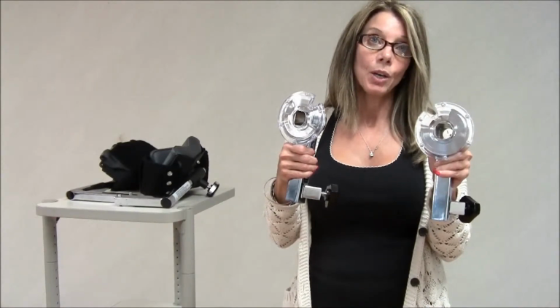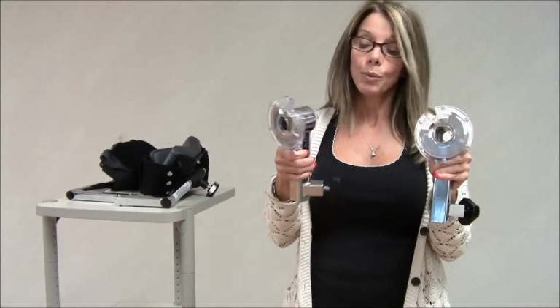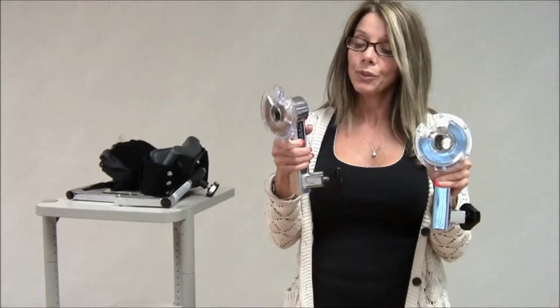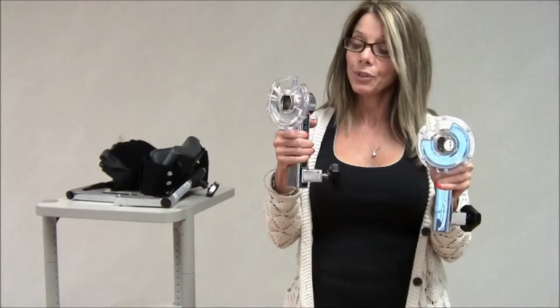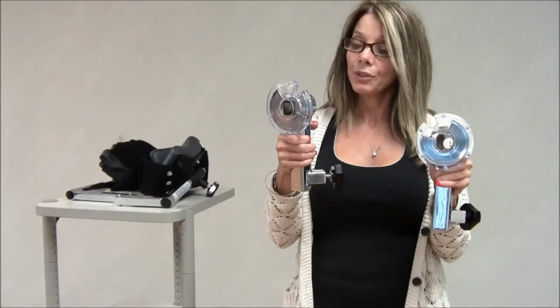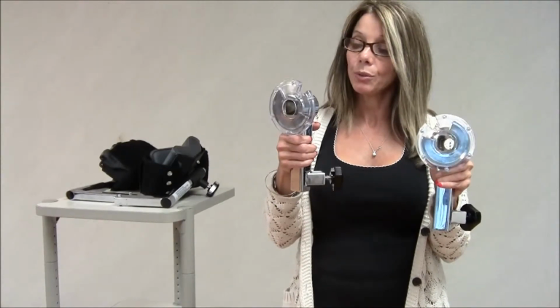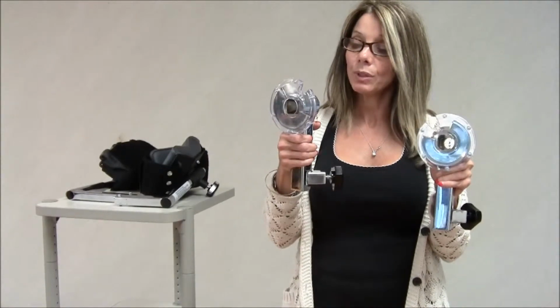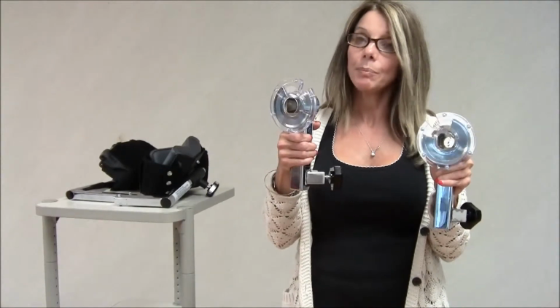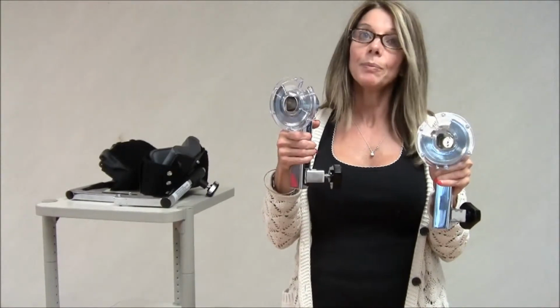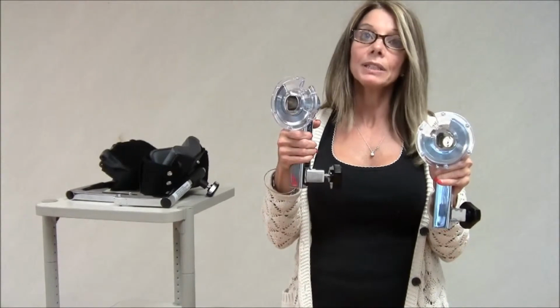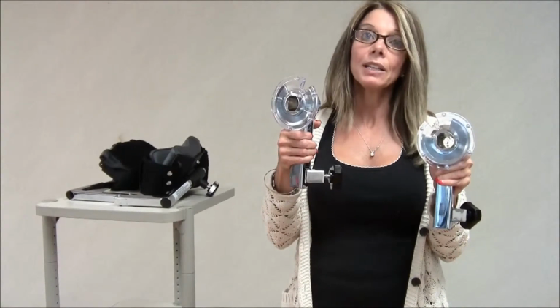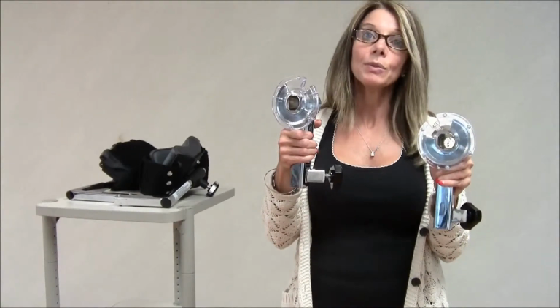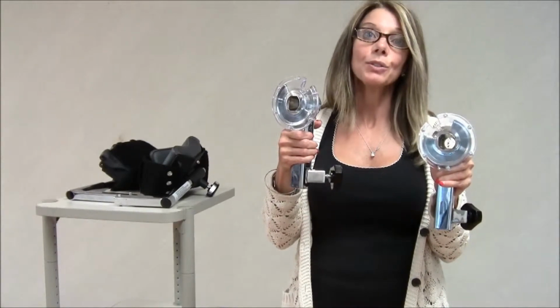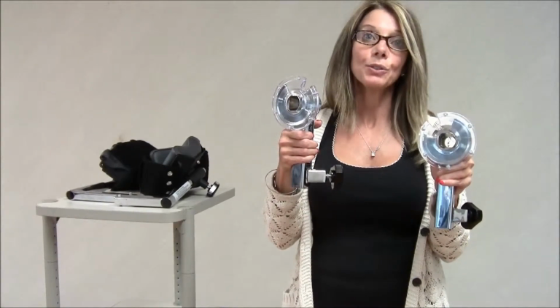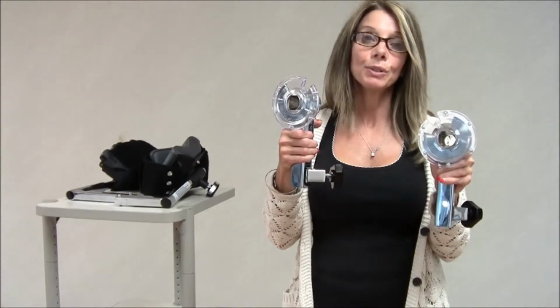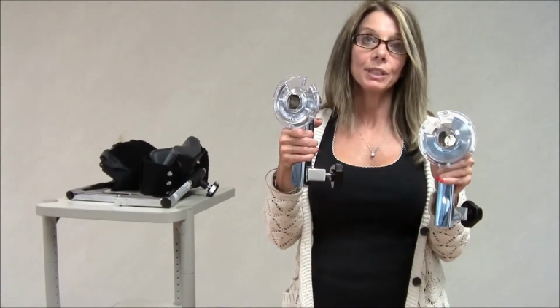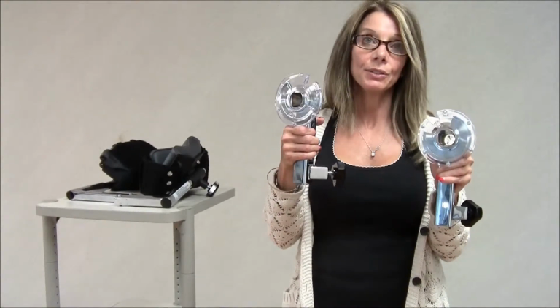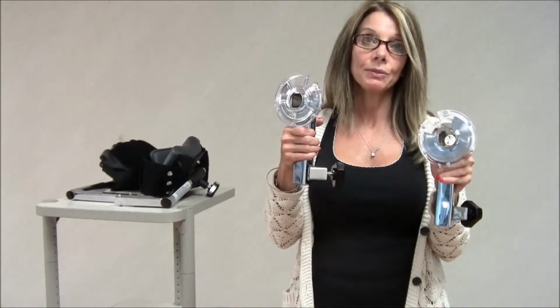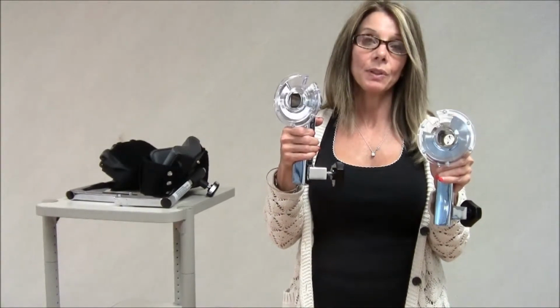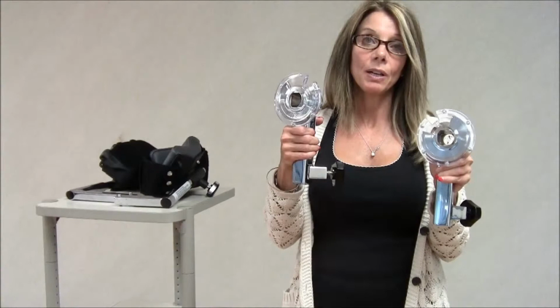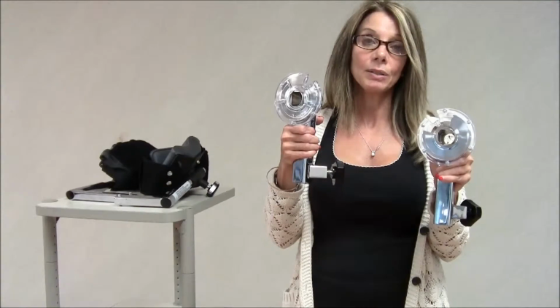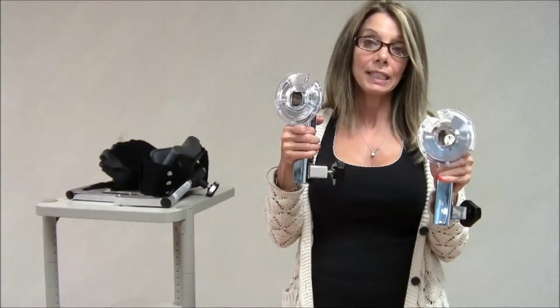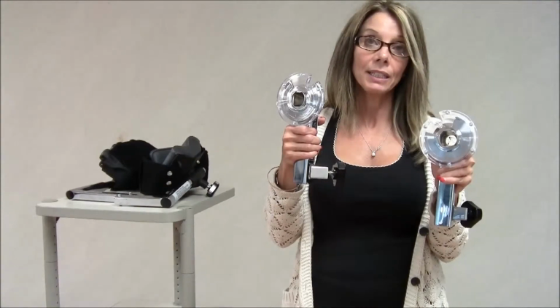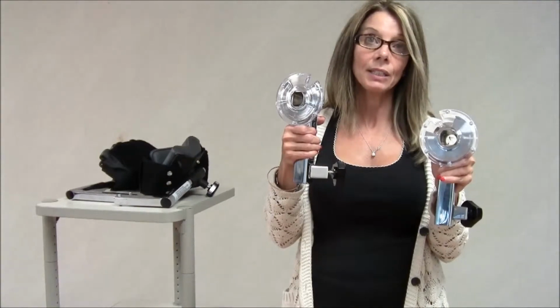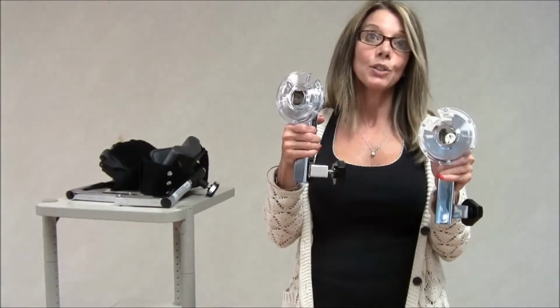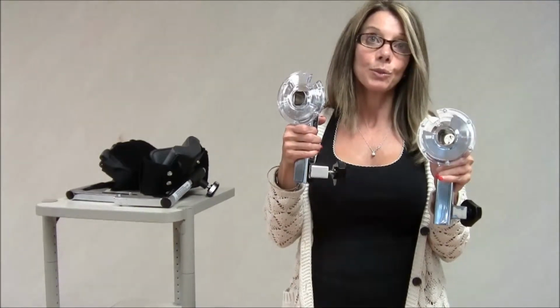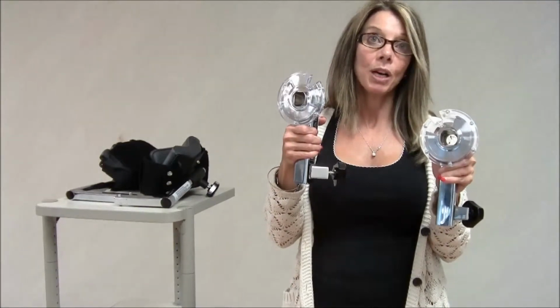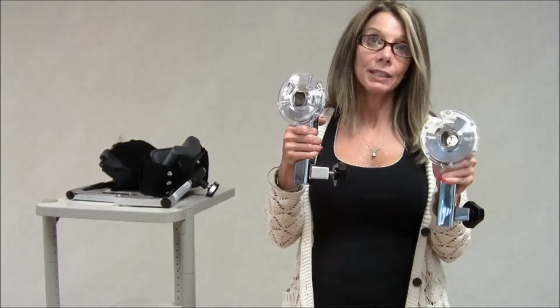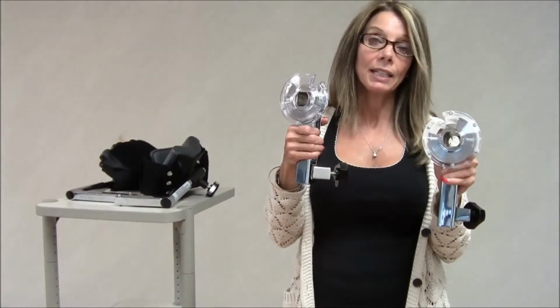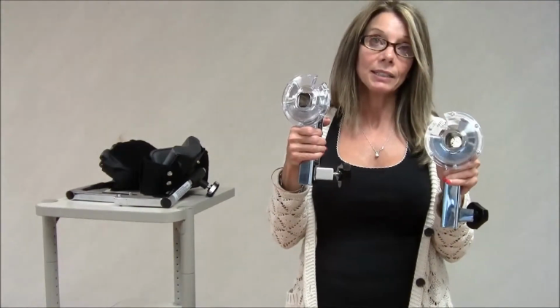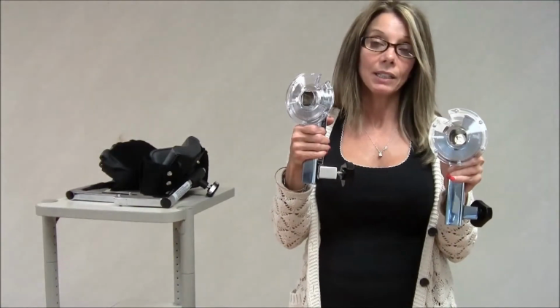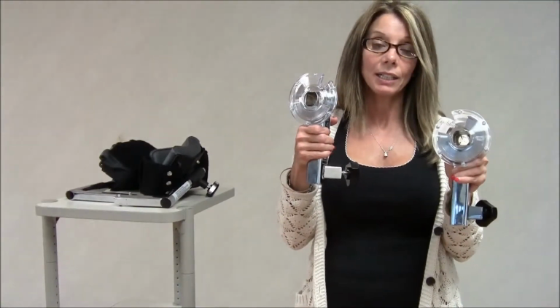Whereas the adult hip attachment, you could do it in standing, supine, and sideline.